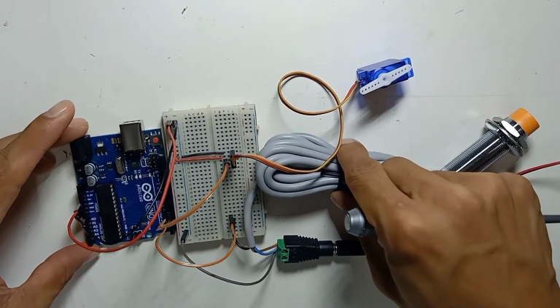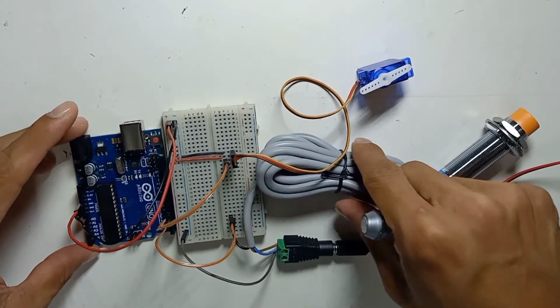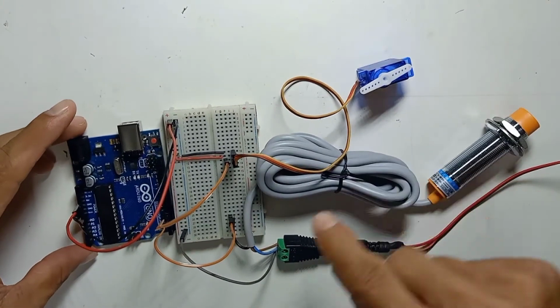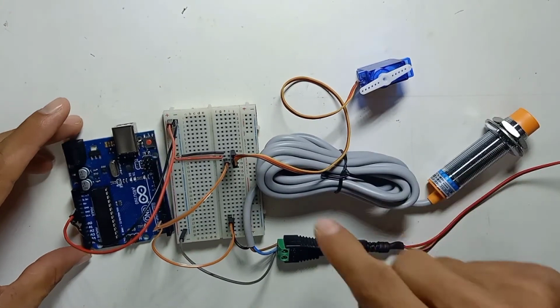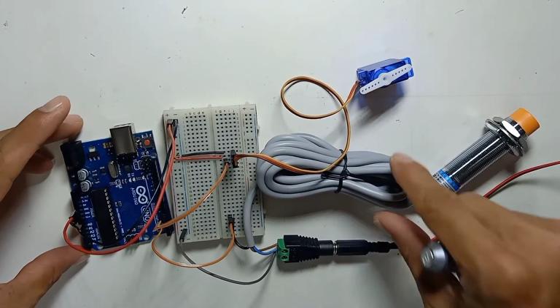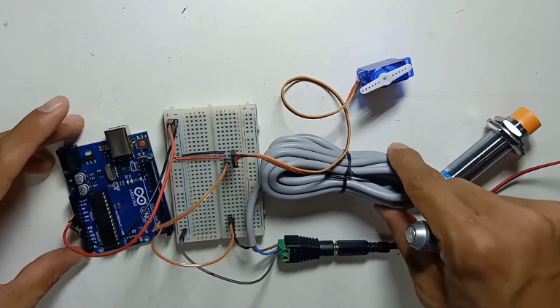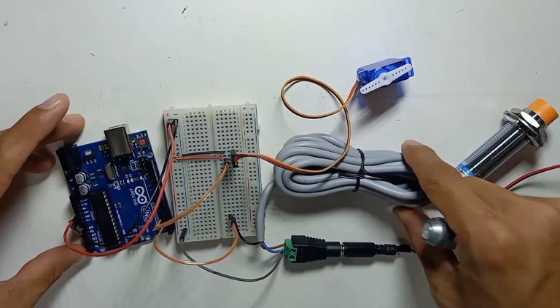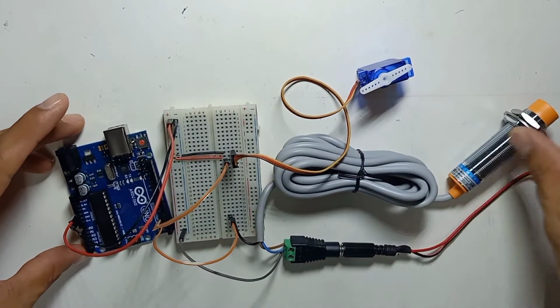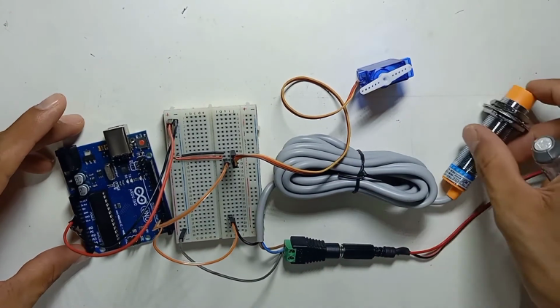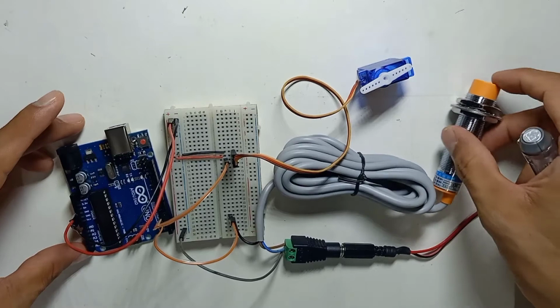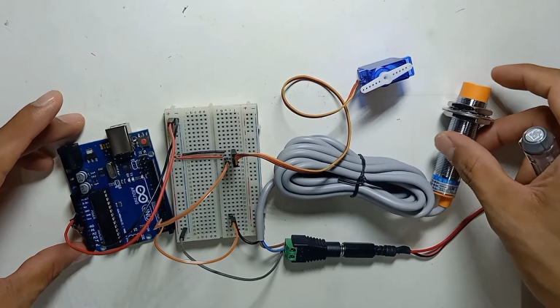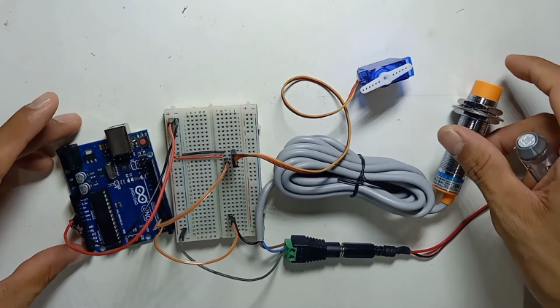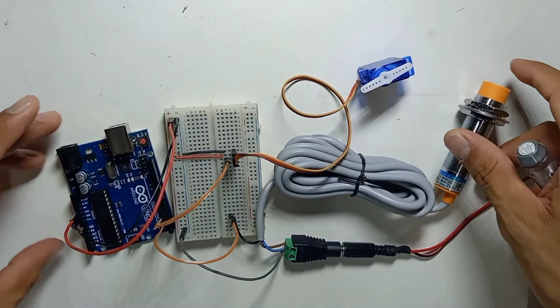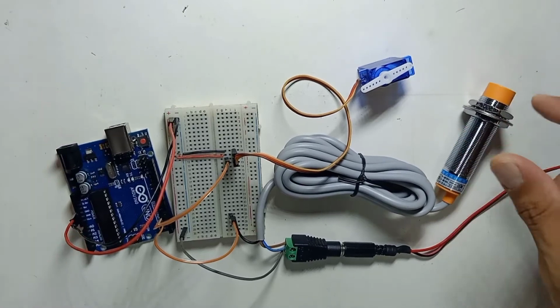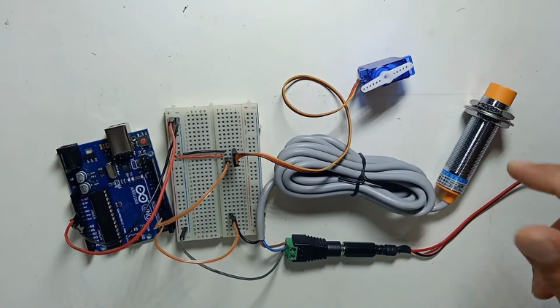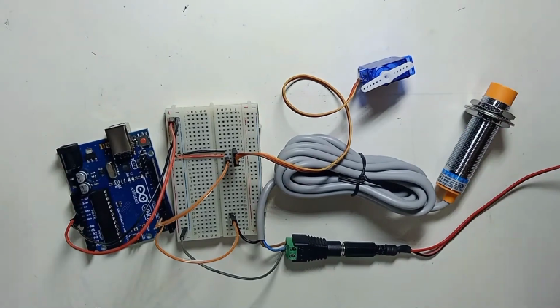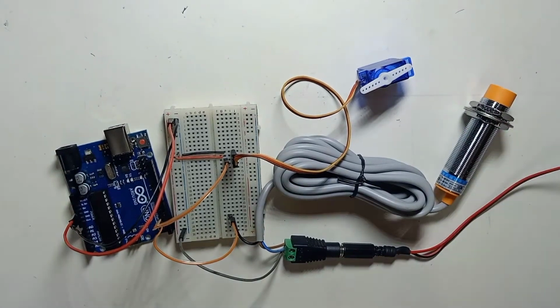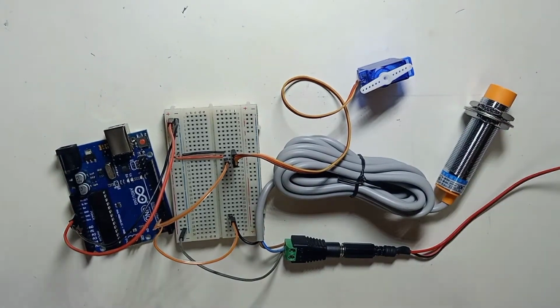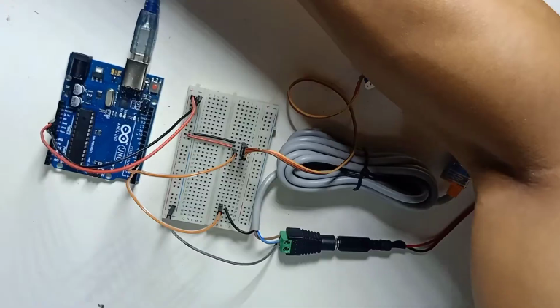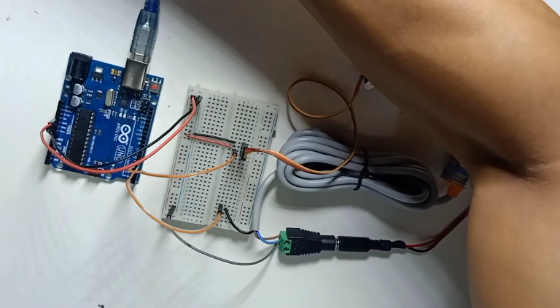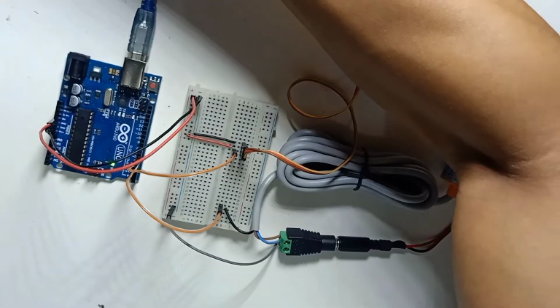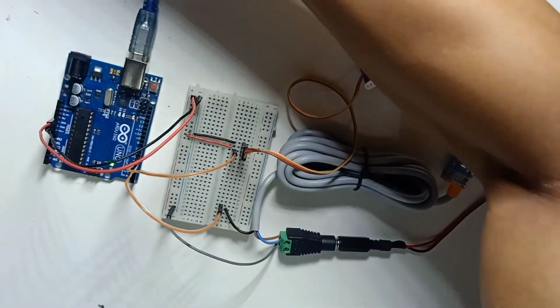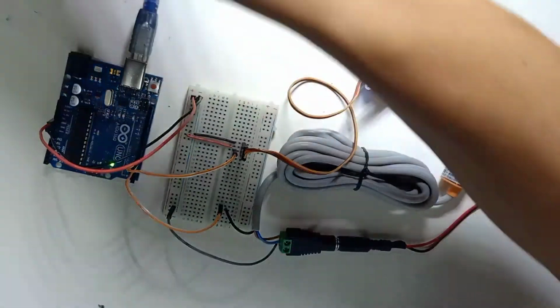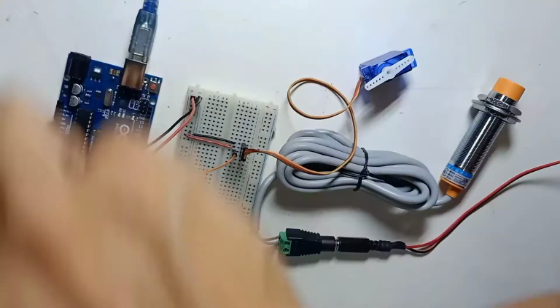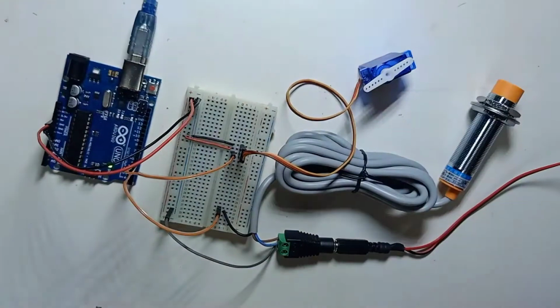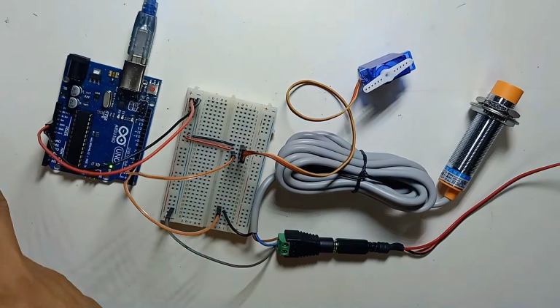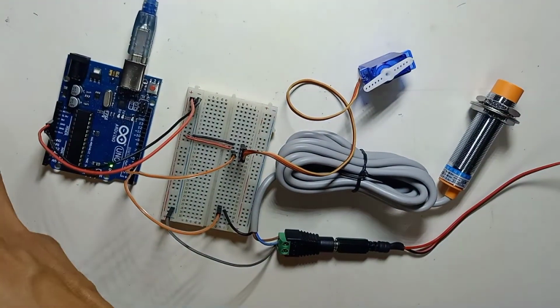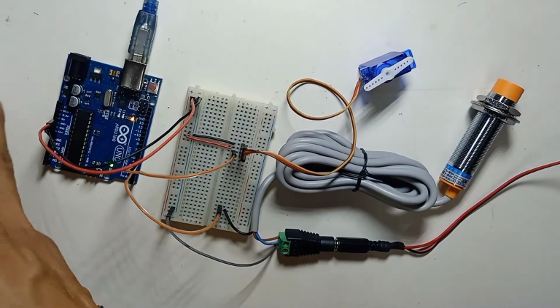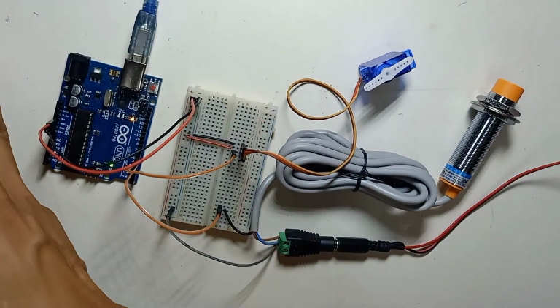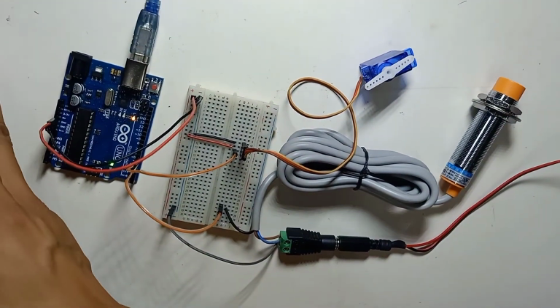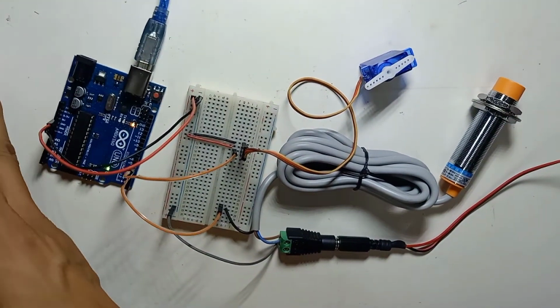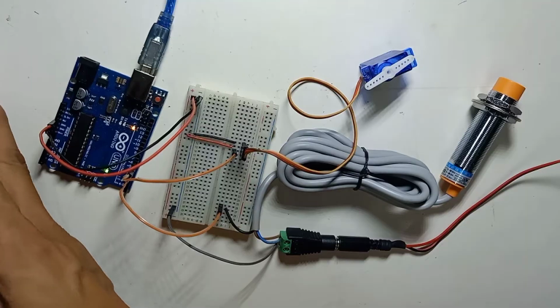Now the wiring is complete and we can upload the code. I'll provide the code link in the description.